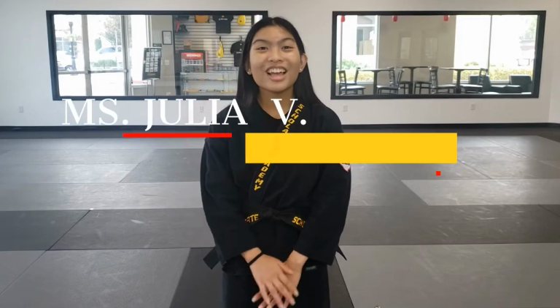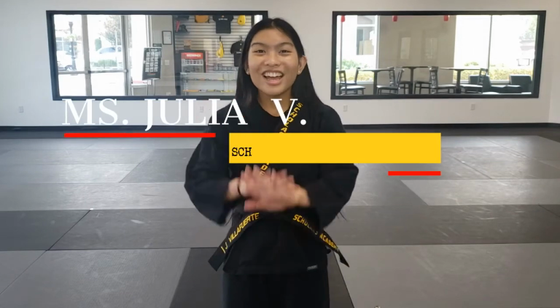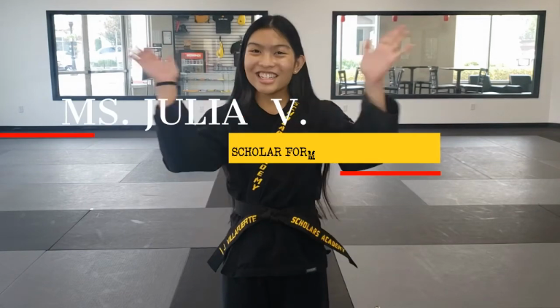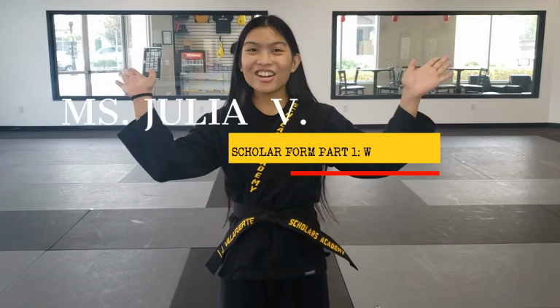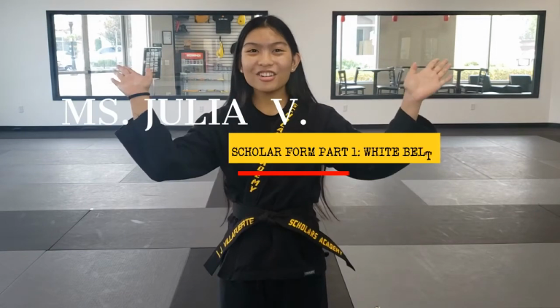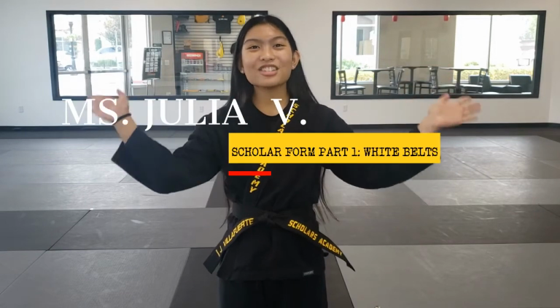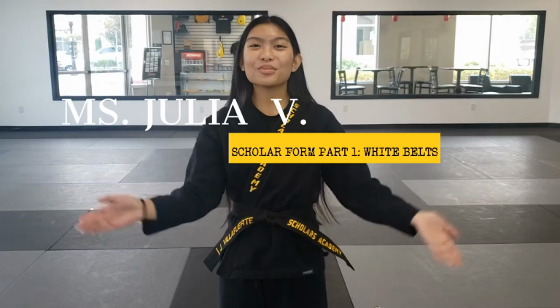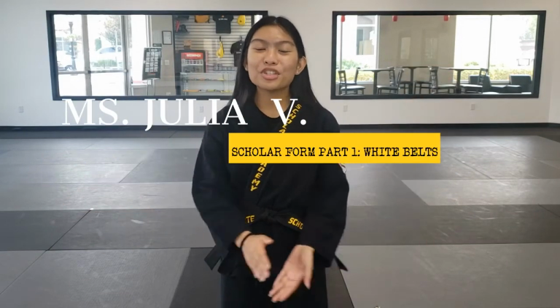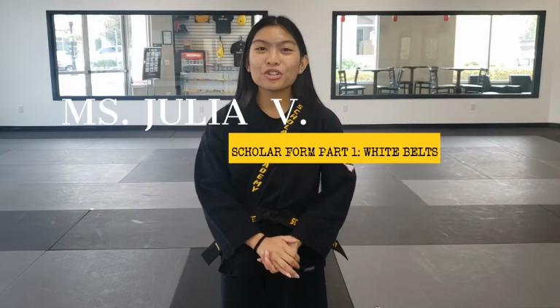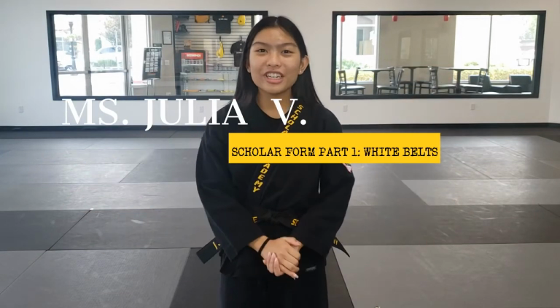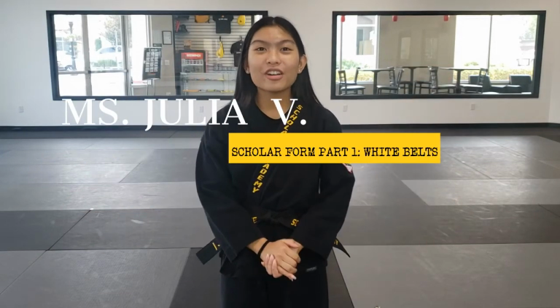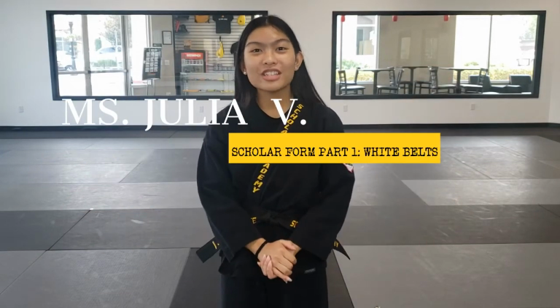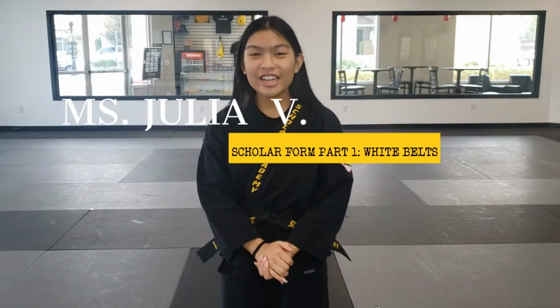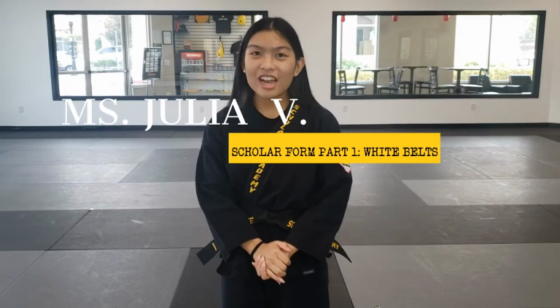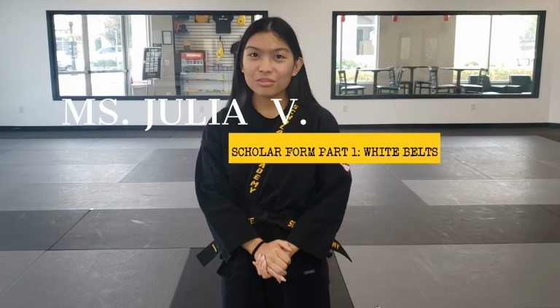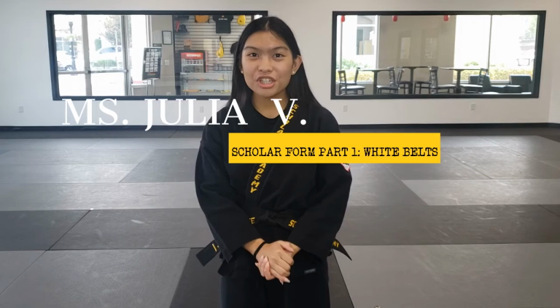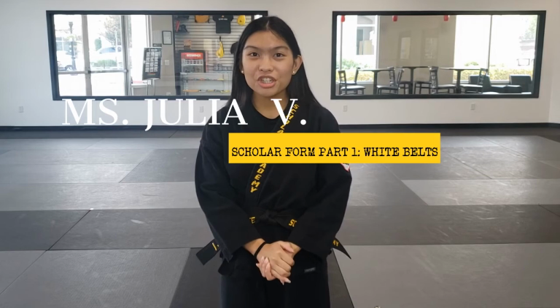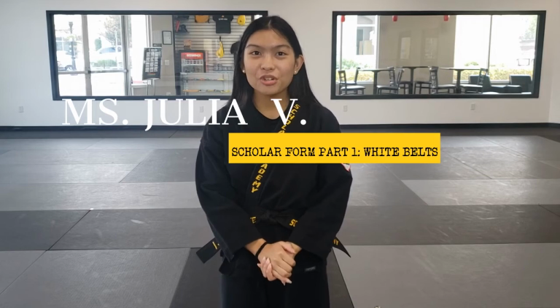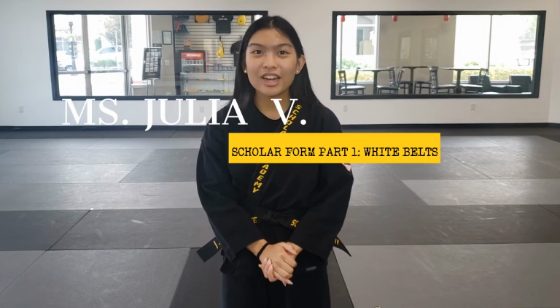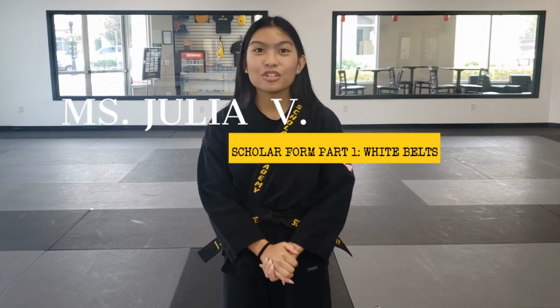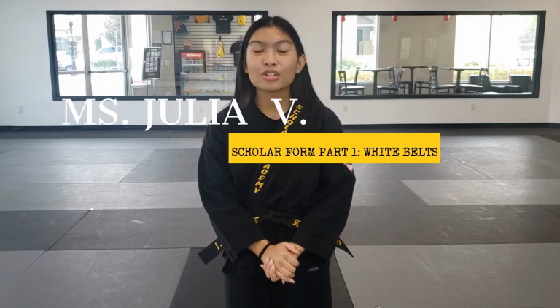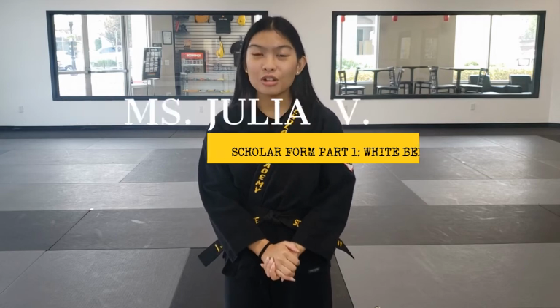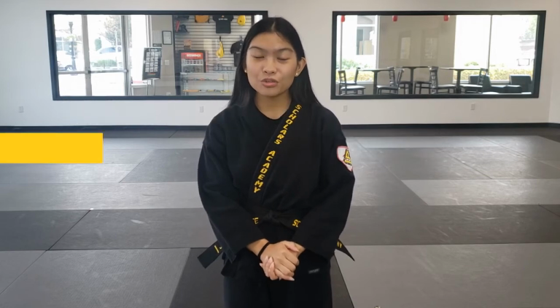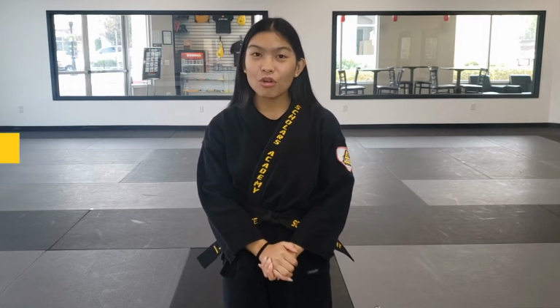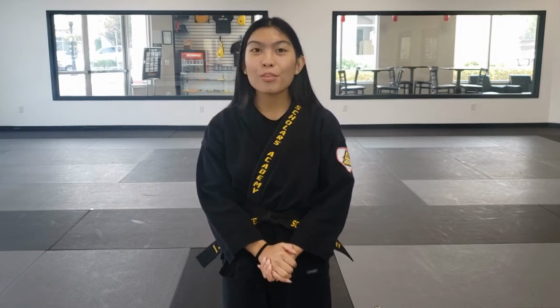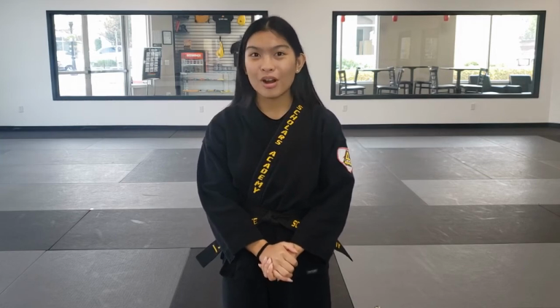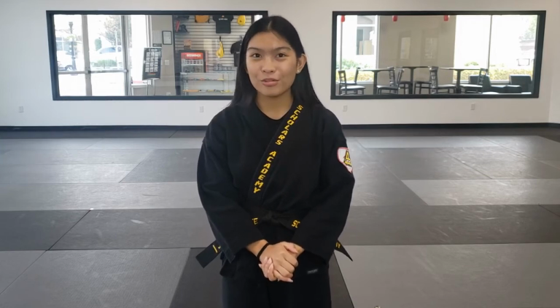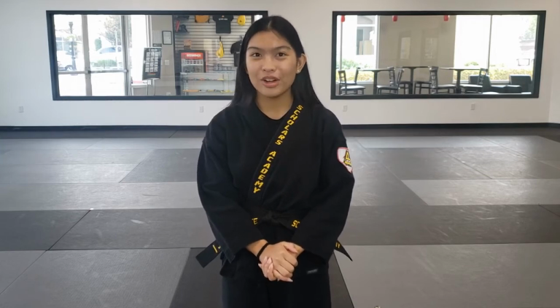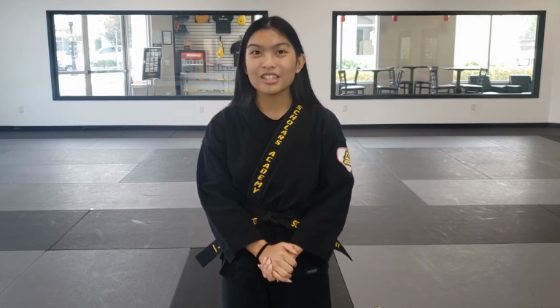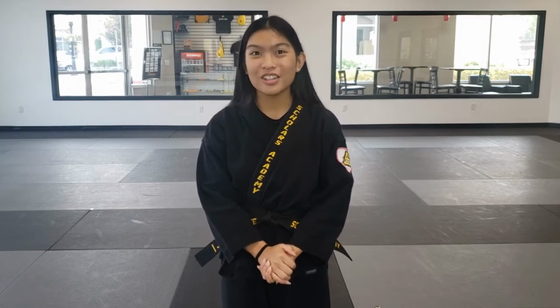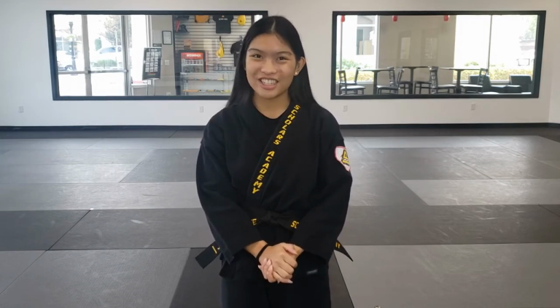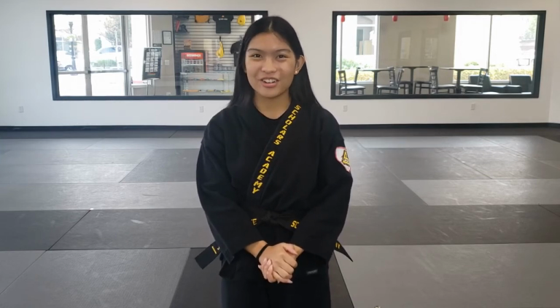Hey Scholars! It's Miss Julia here. Today I will be teaching you guys your Scholars Form Part 1. So let's get started.